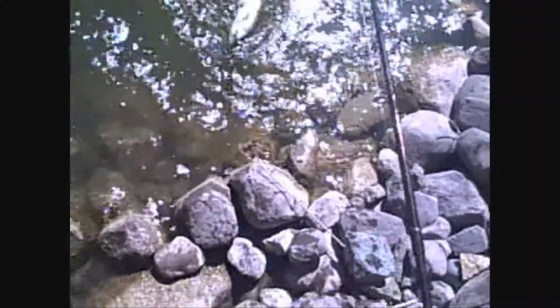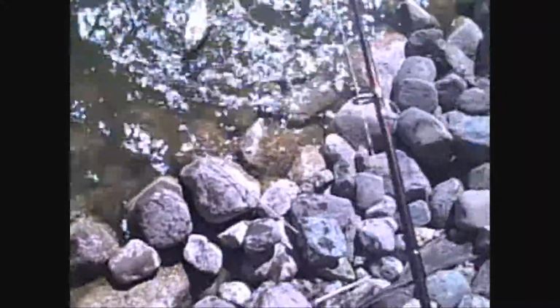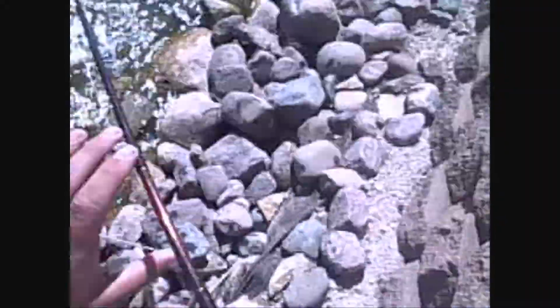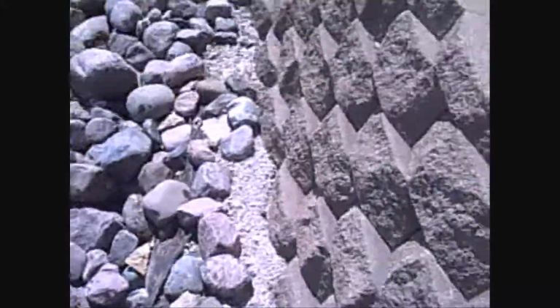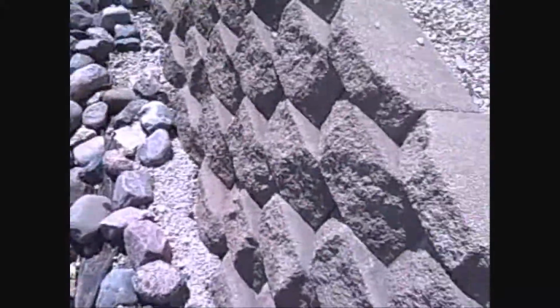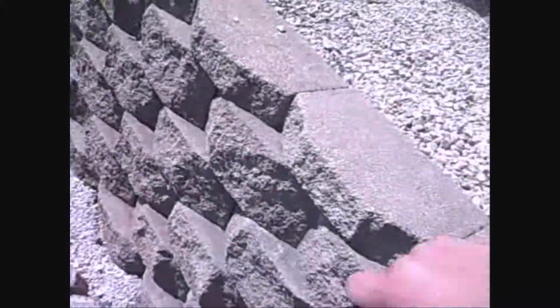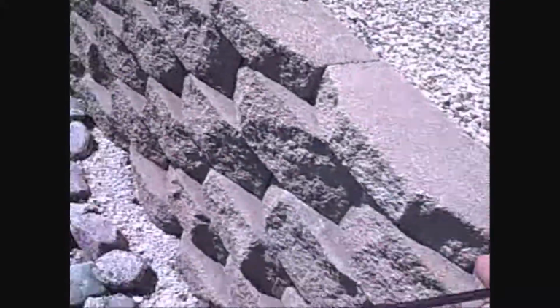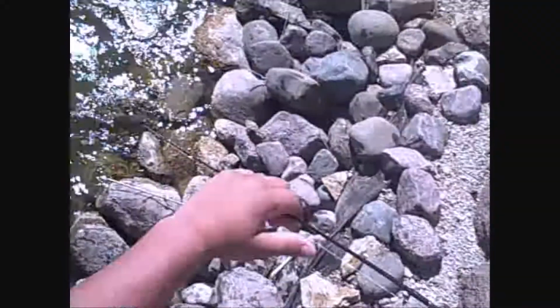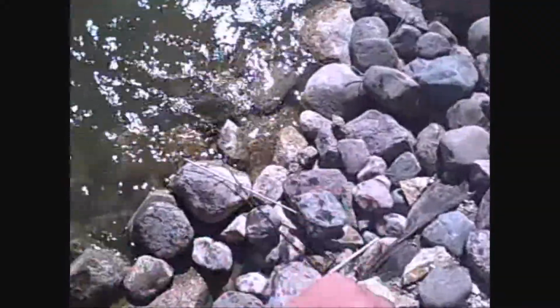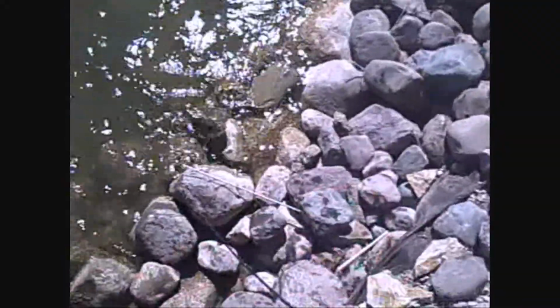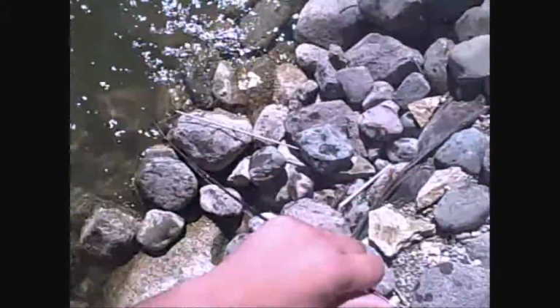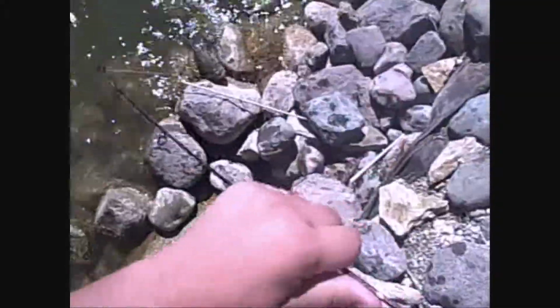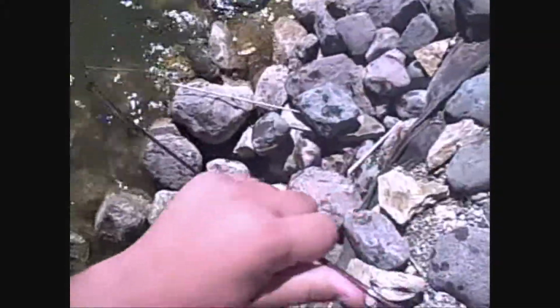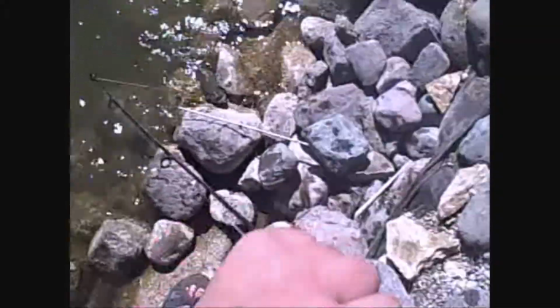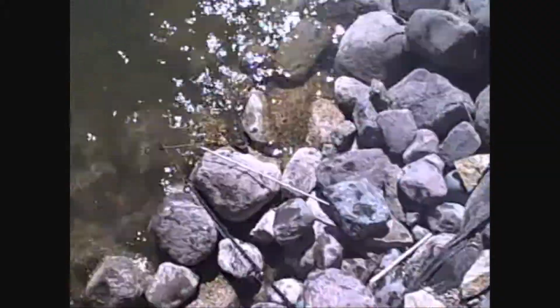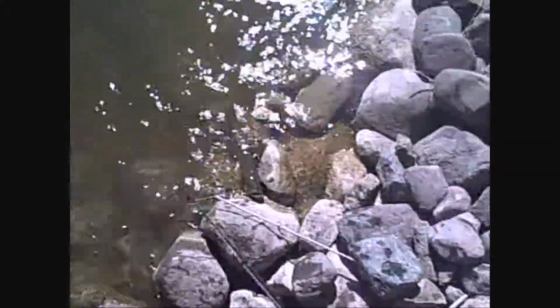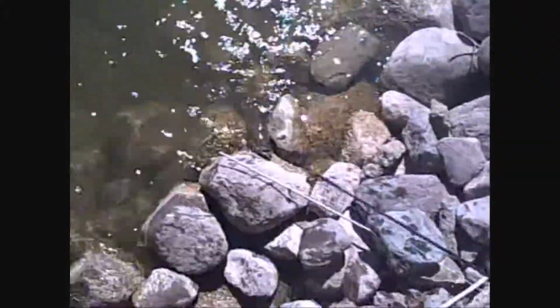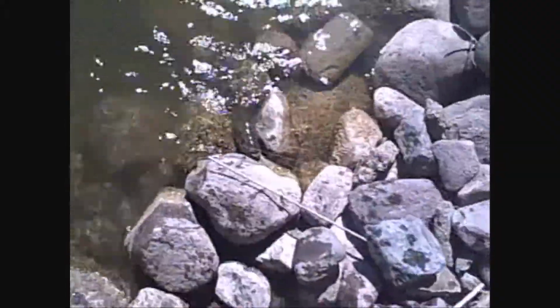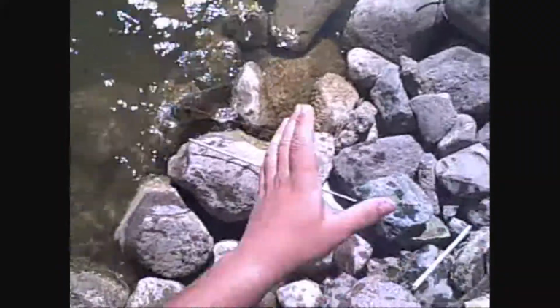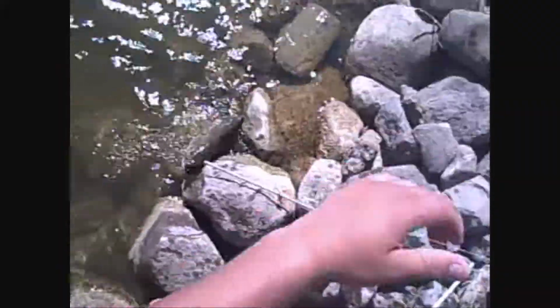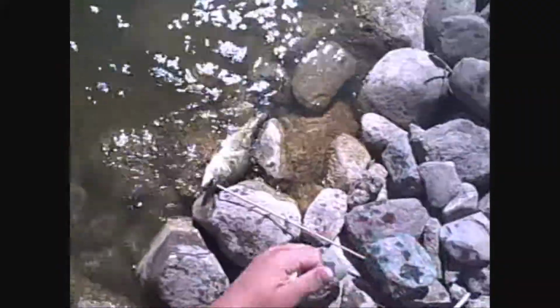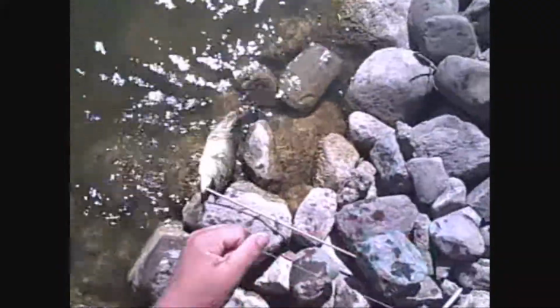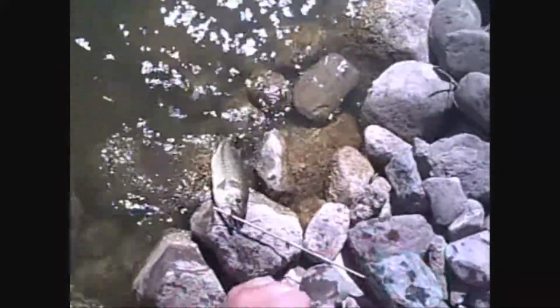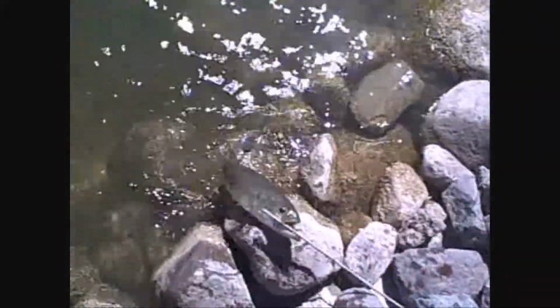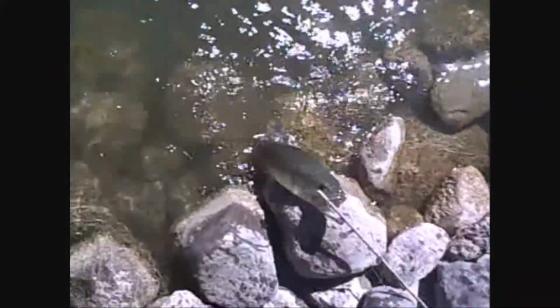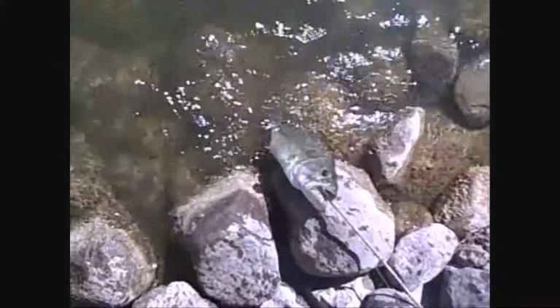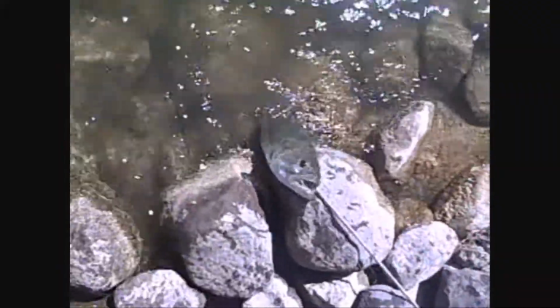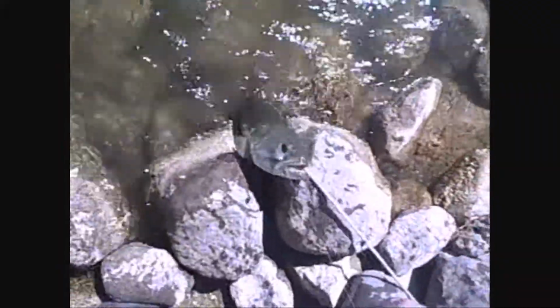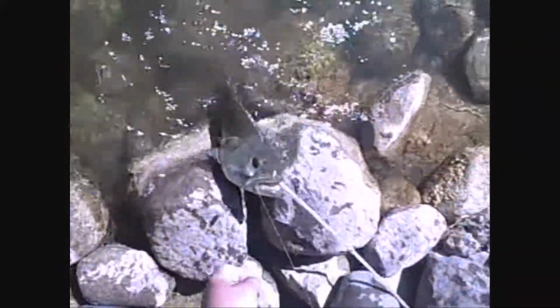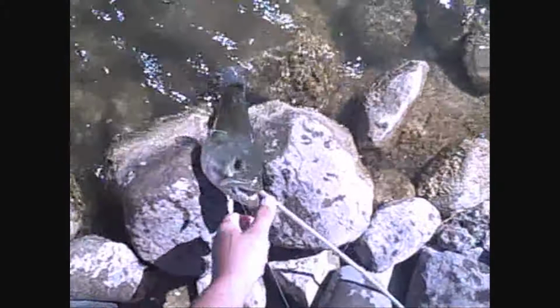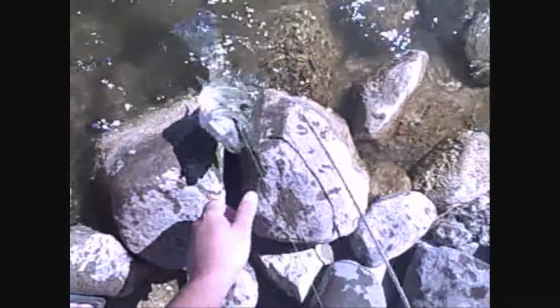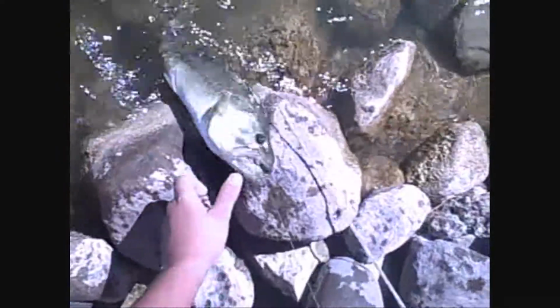That's a nice bass. It doesn't get any better than Midwest fishing like this.